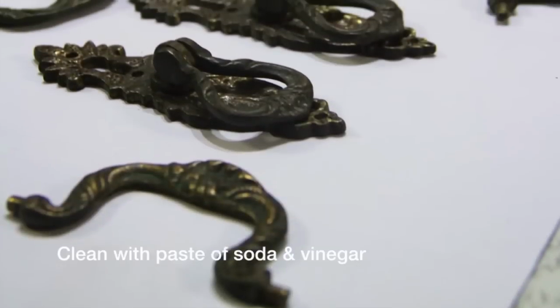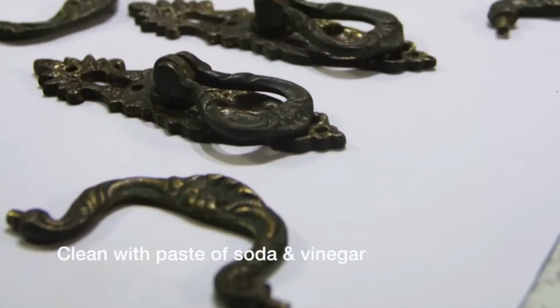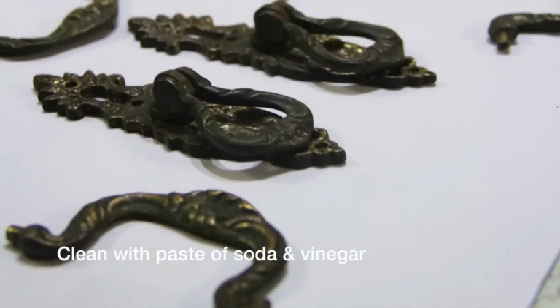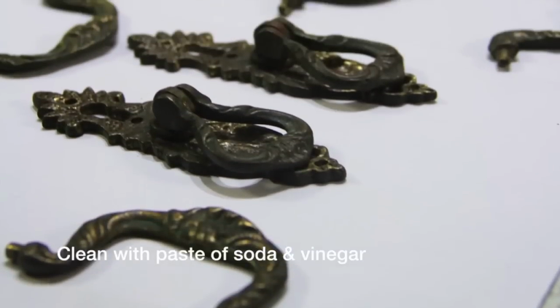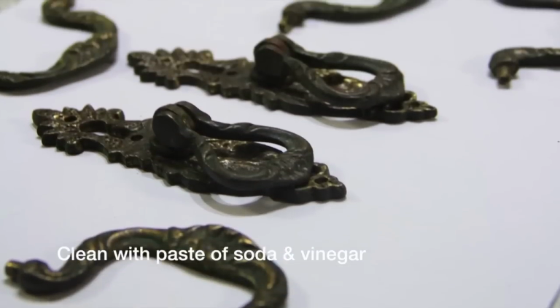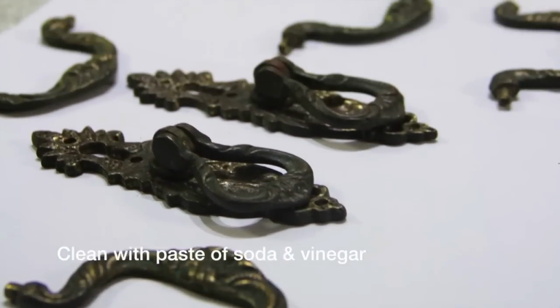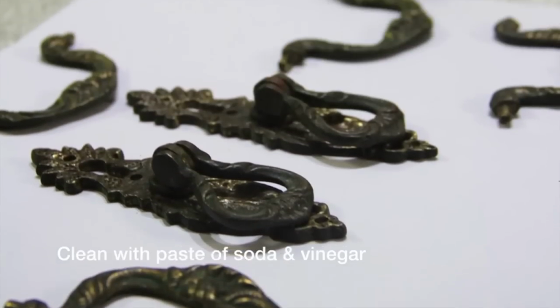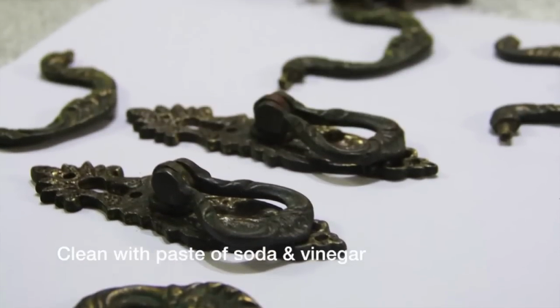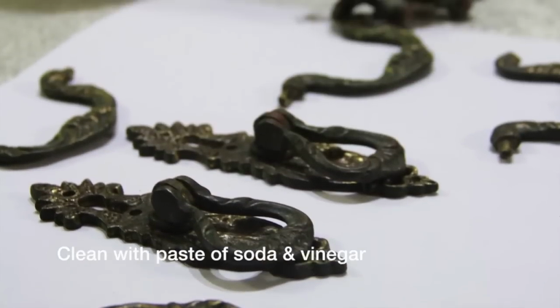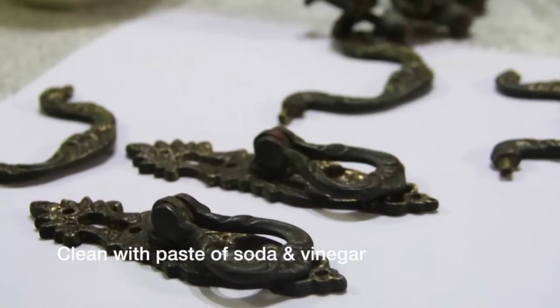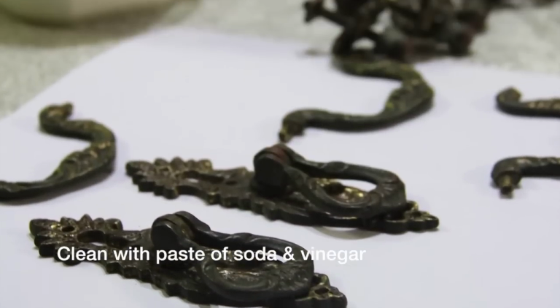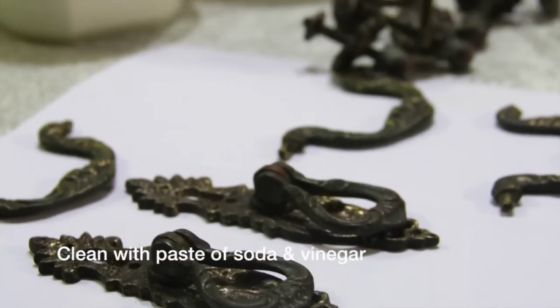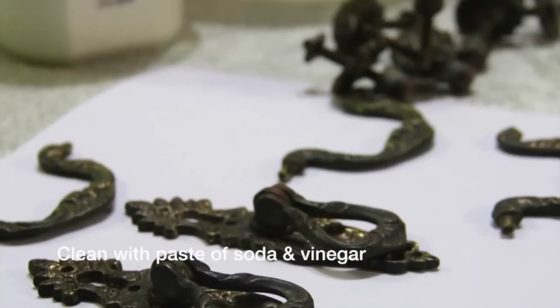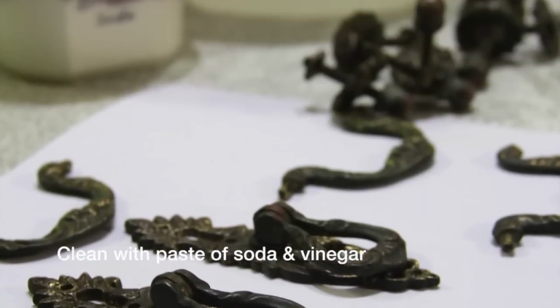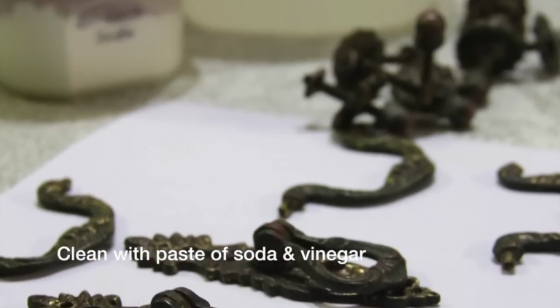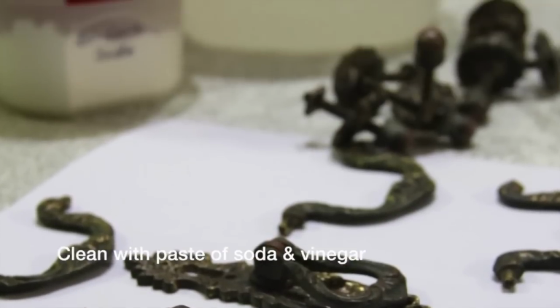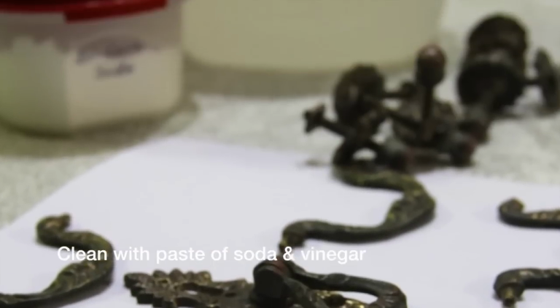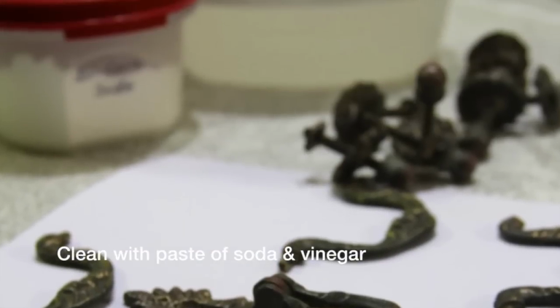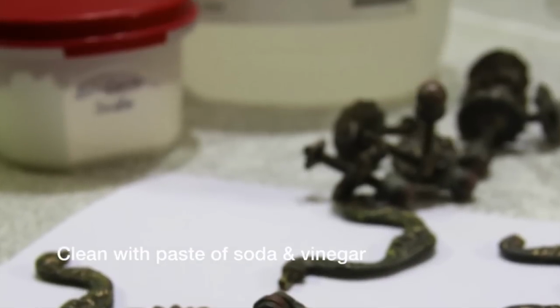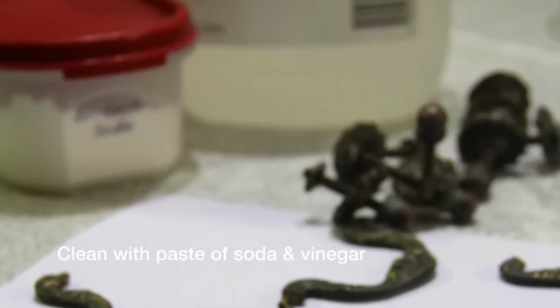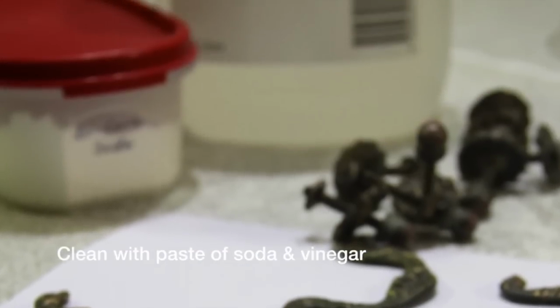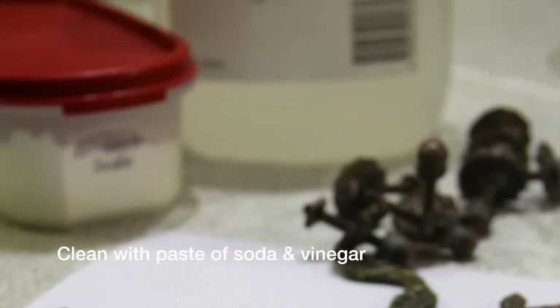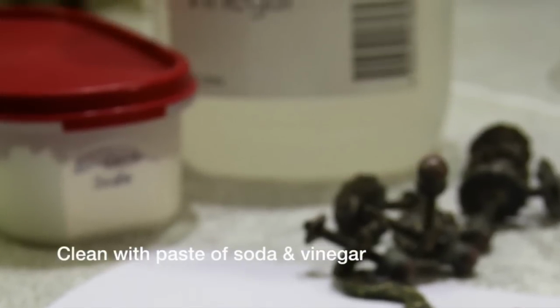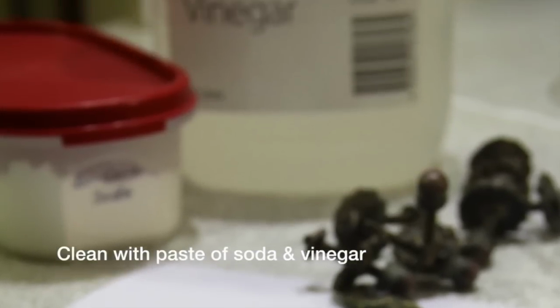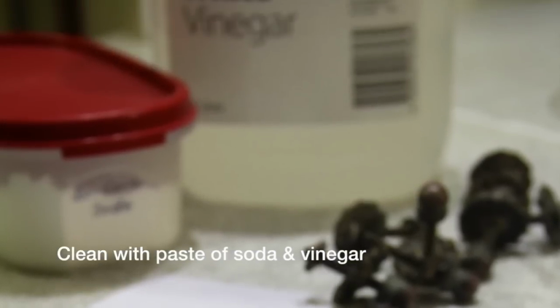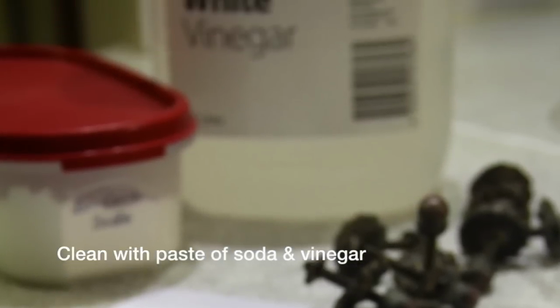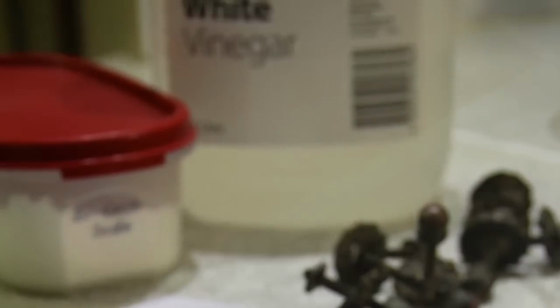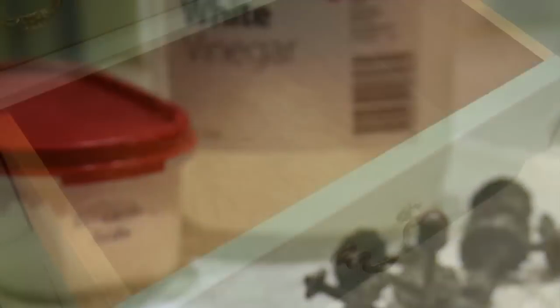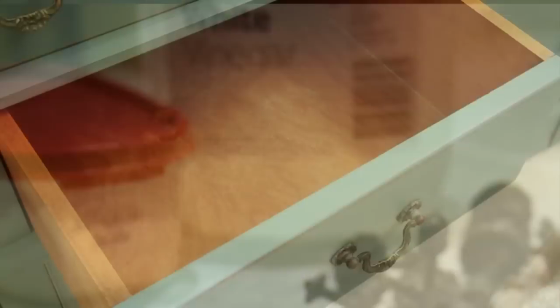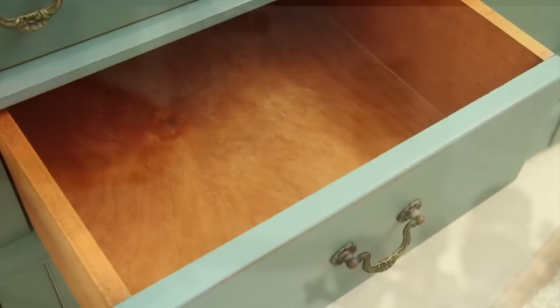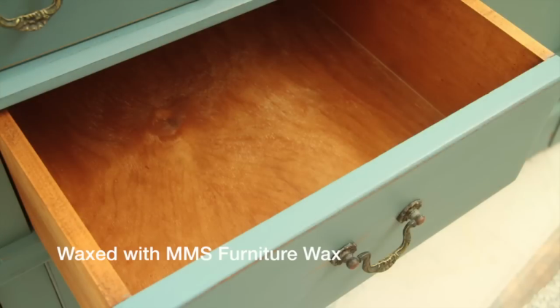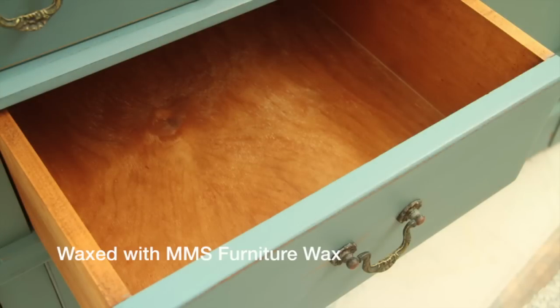To clean the hardware I scrubbed with a pasty solution of baking soda and white vinegar.